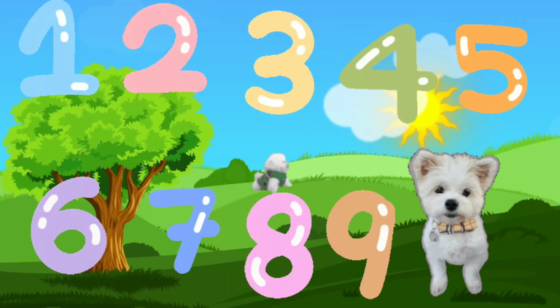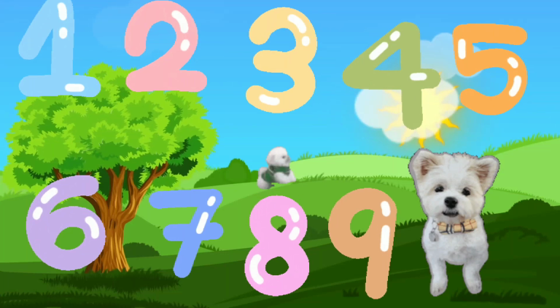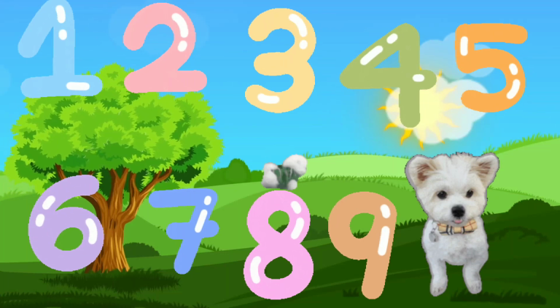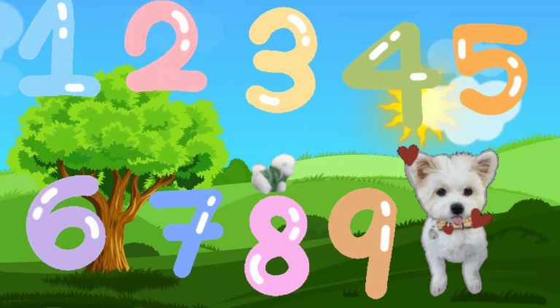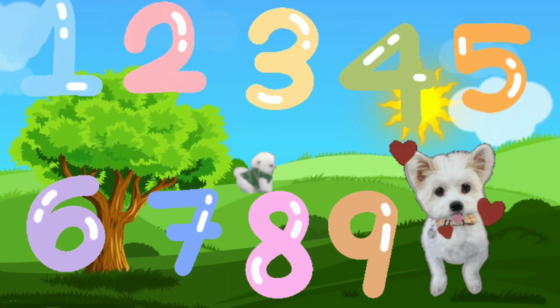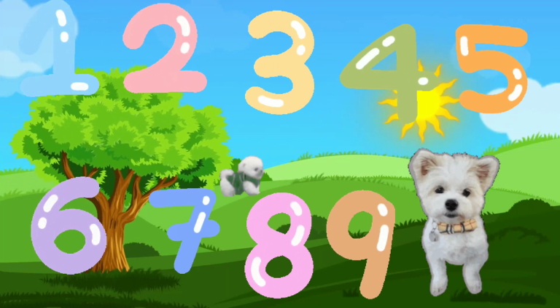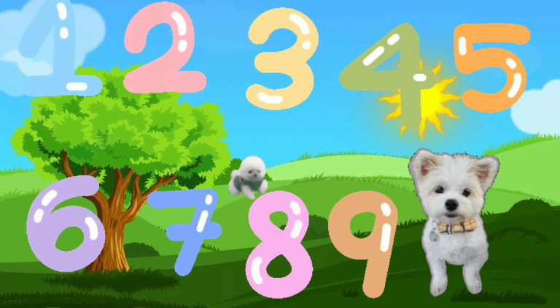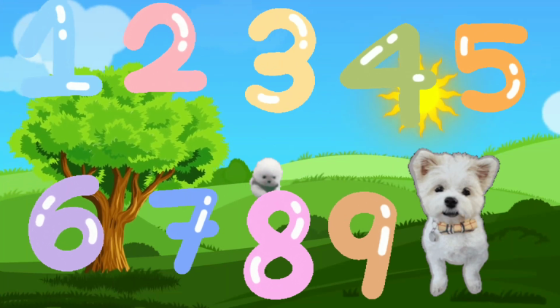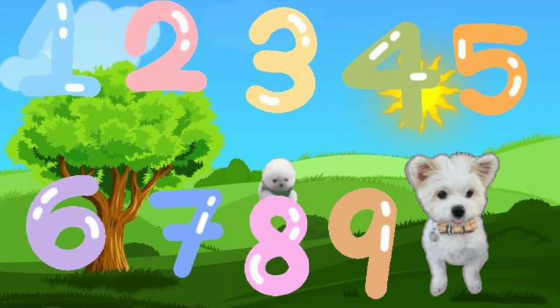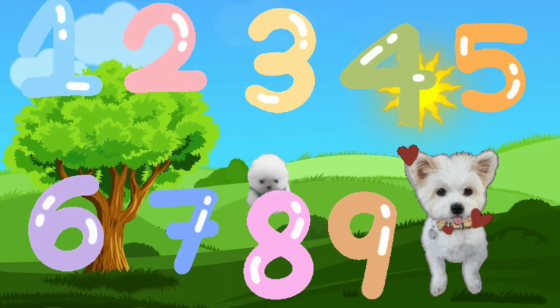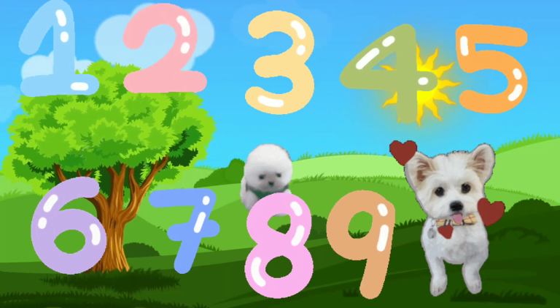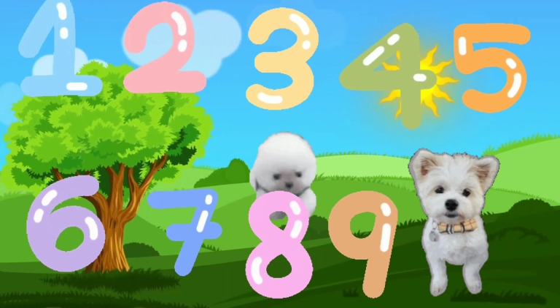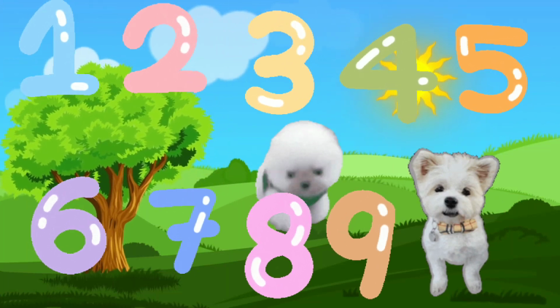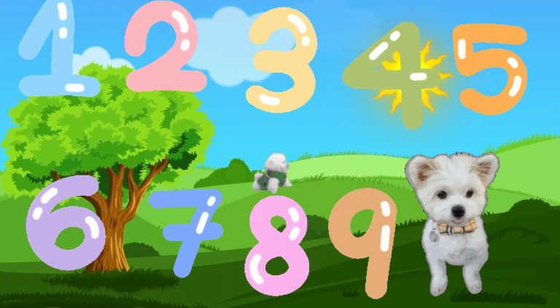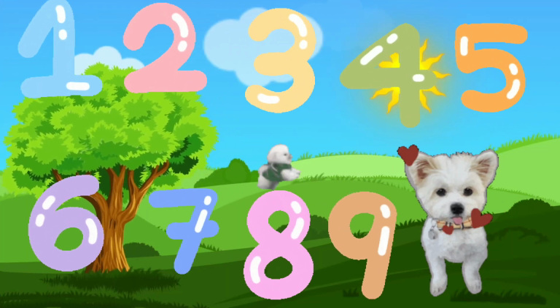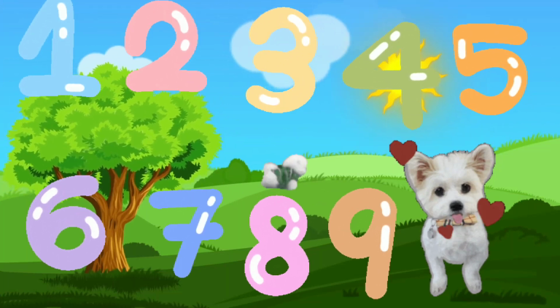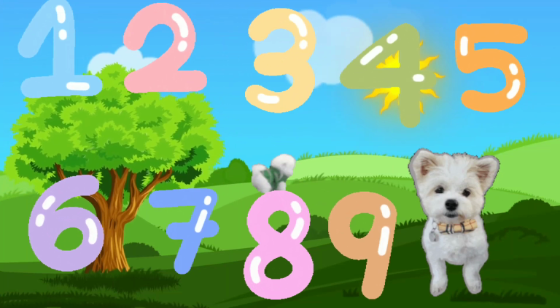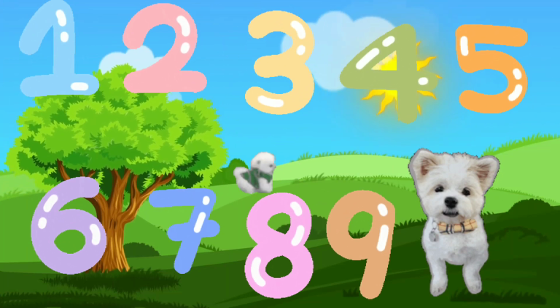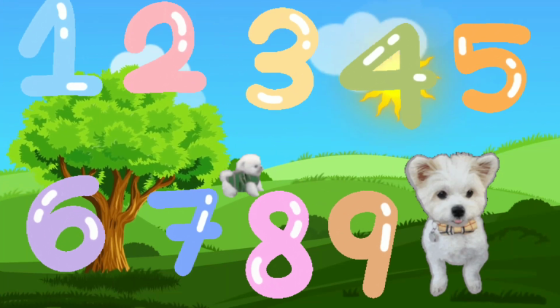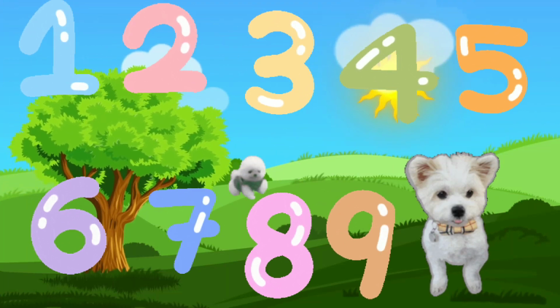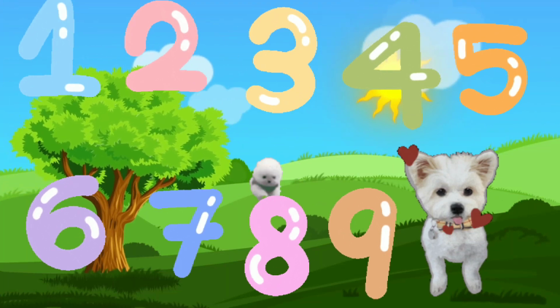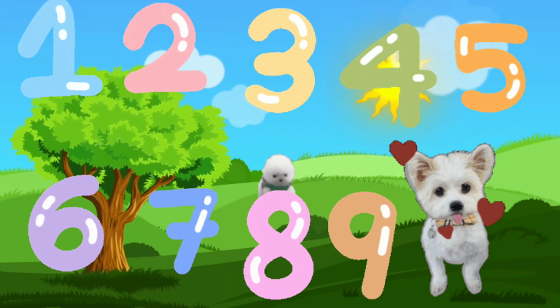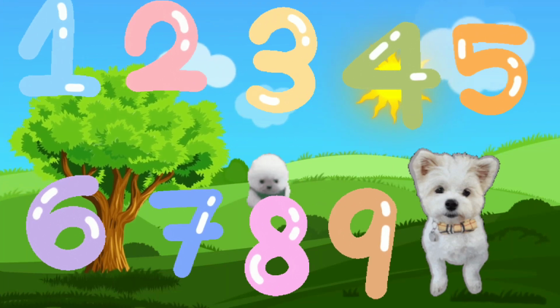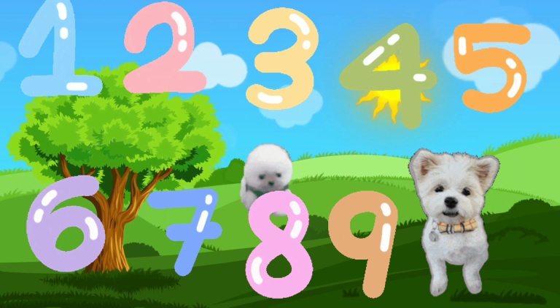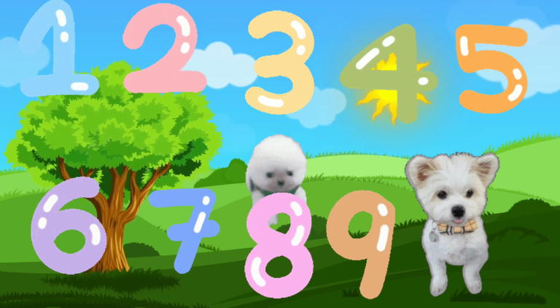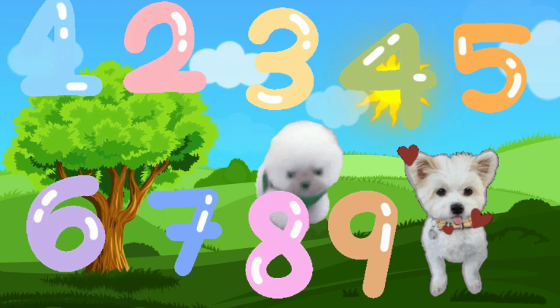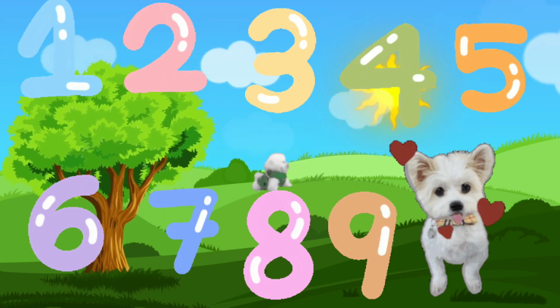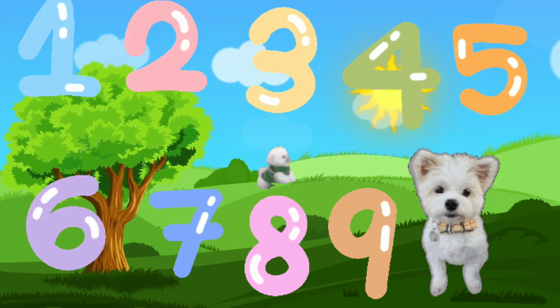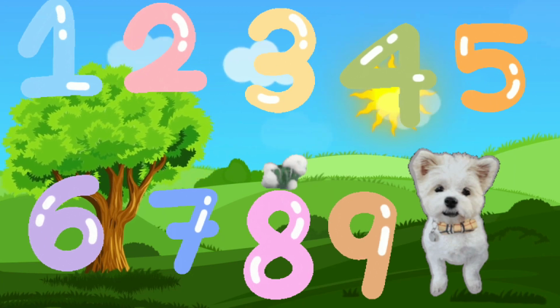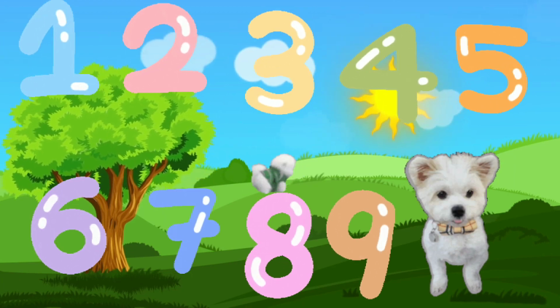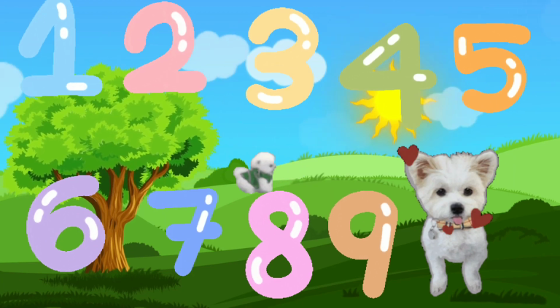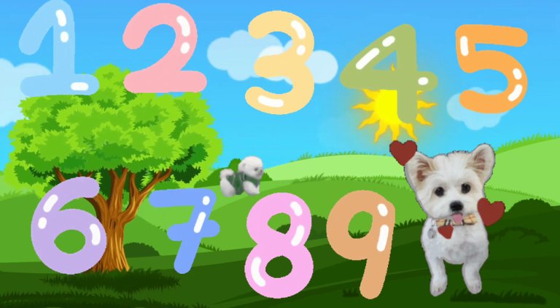Hi kids, today we will be counting 1 to 100.